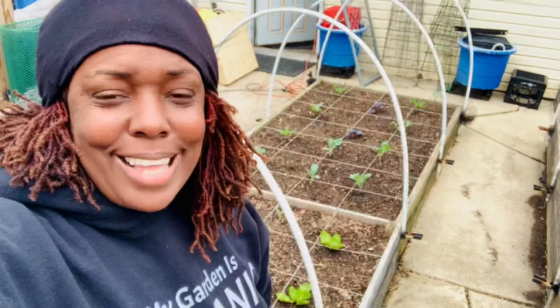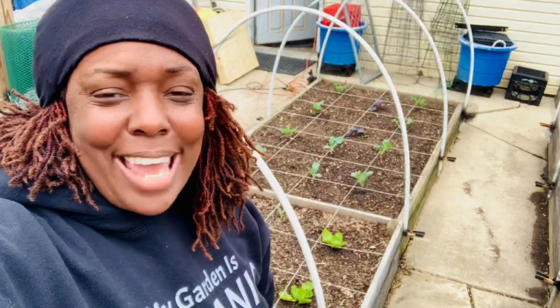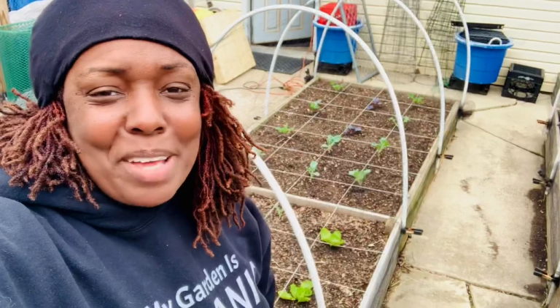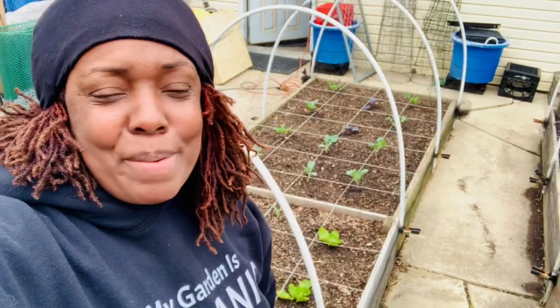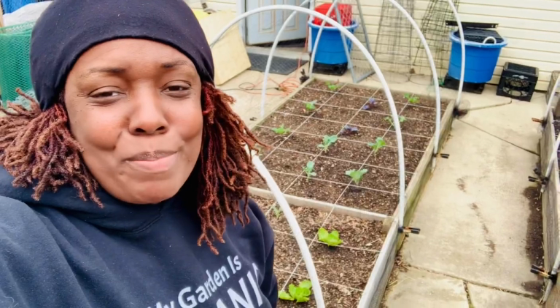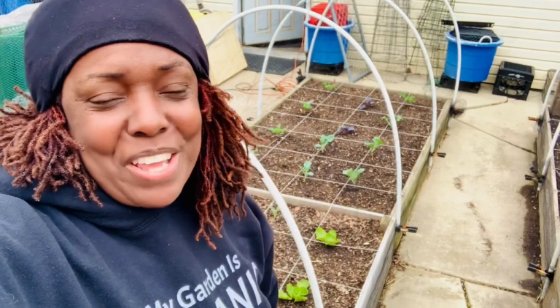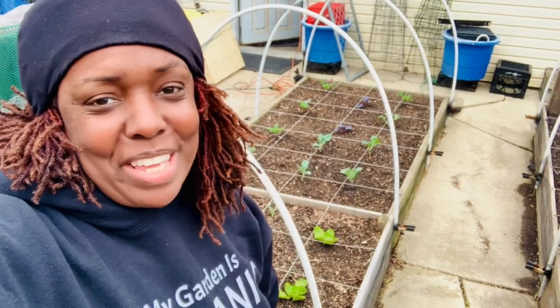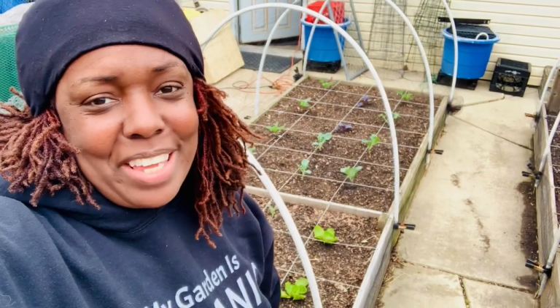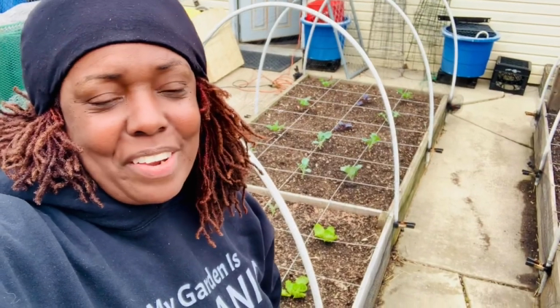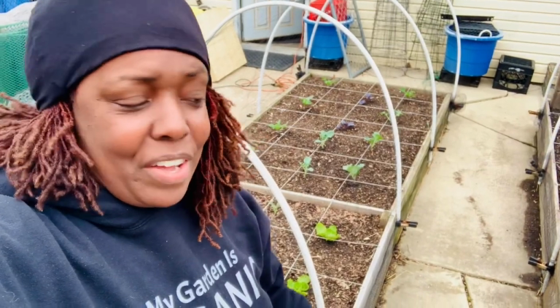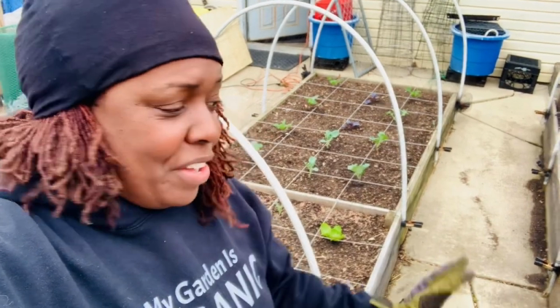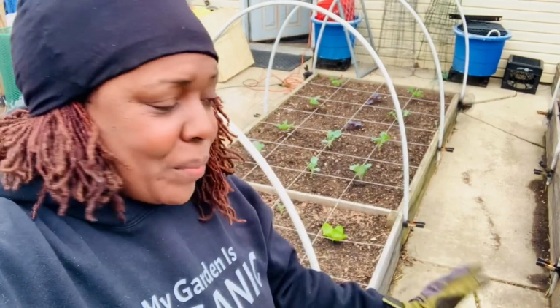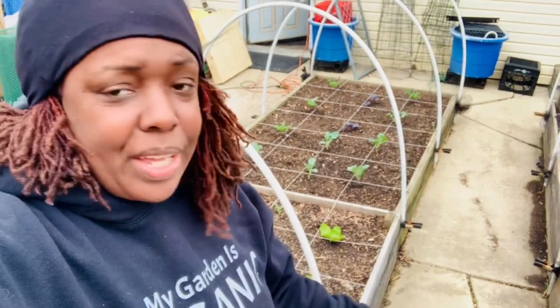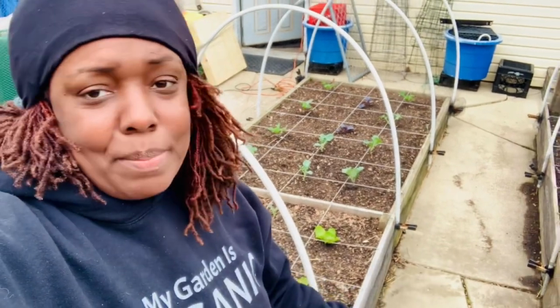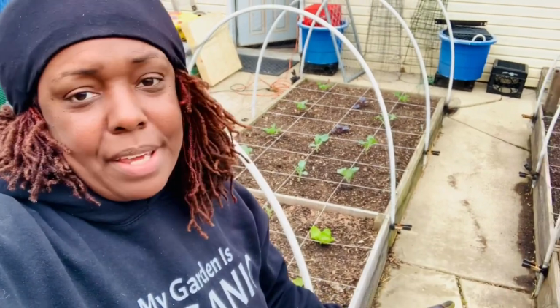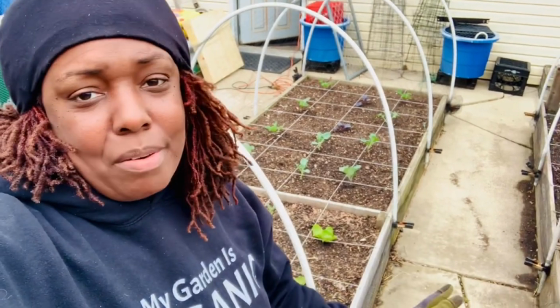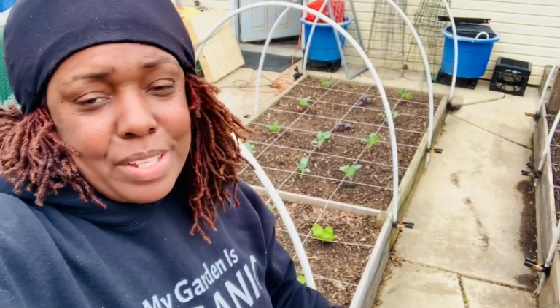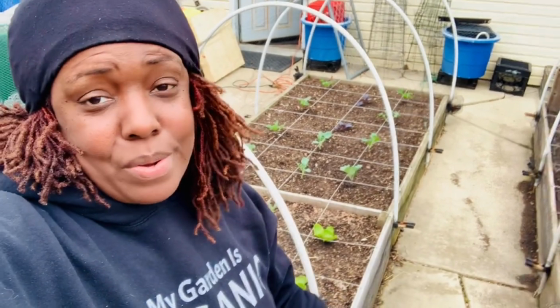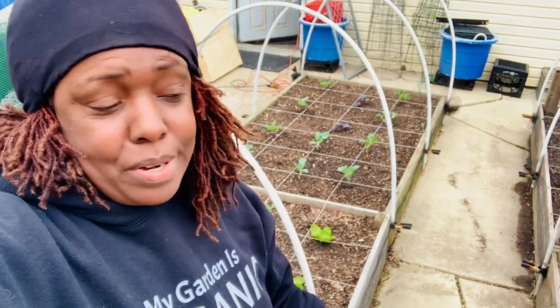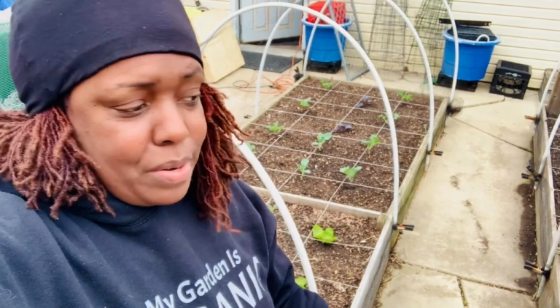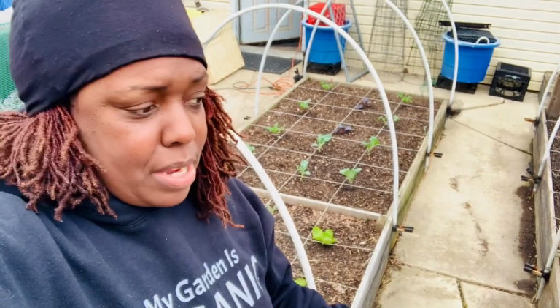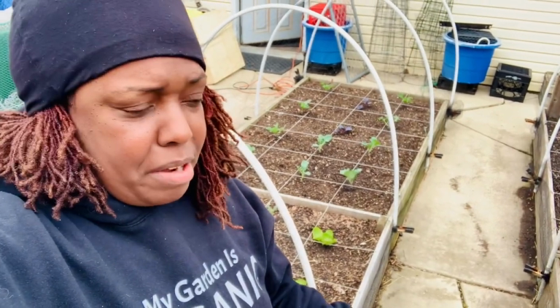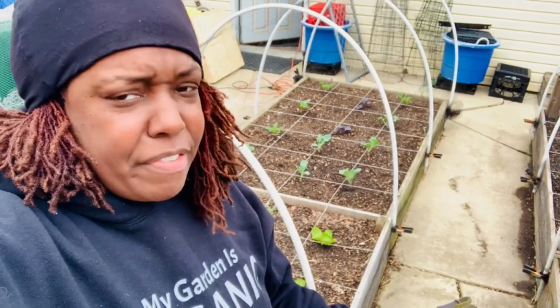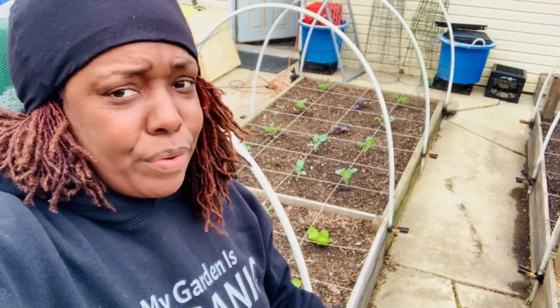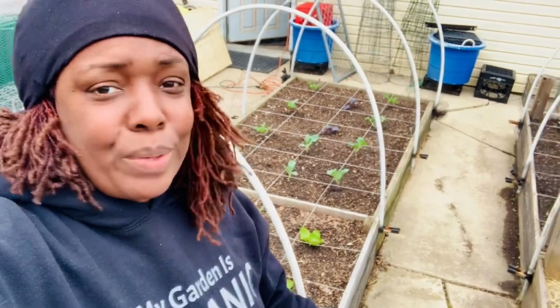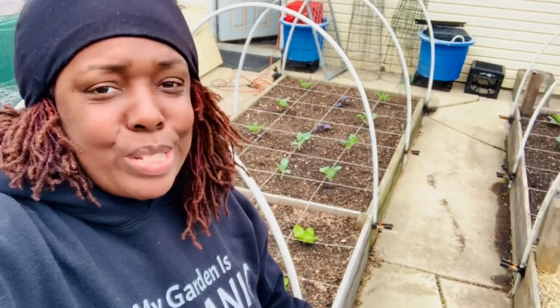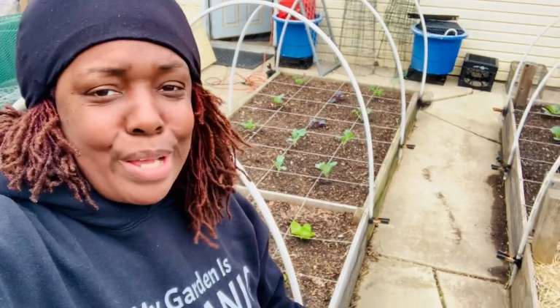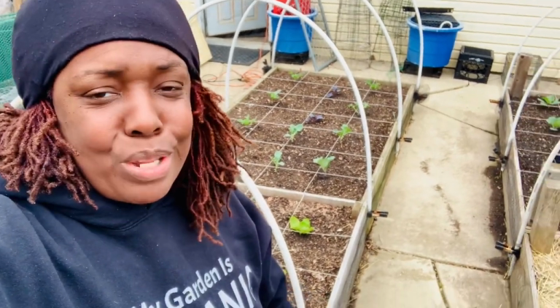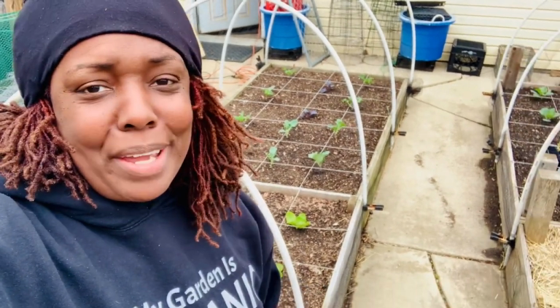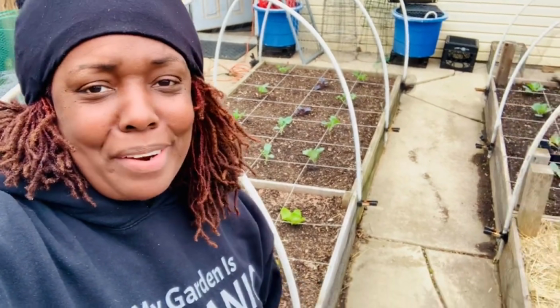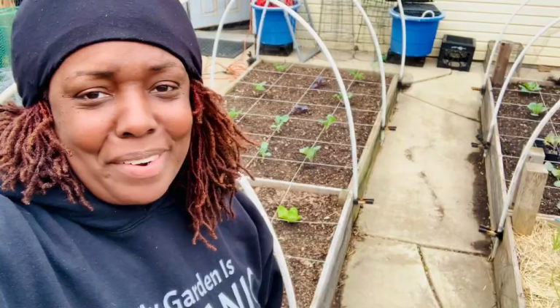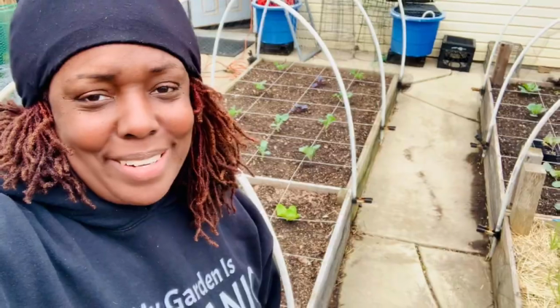Hey good people, Batavia here. Quick update on what's going on with a few of the raised beds in the backyard garden.